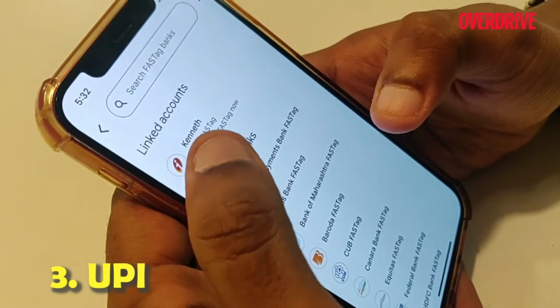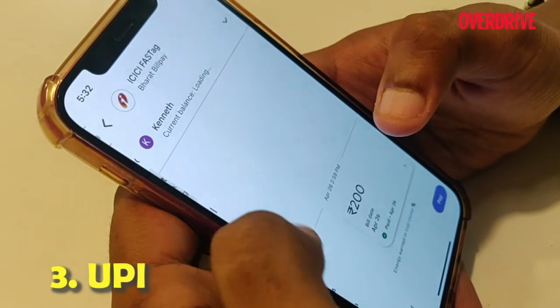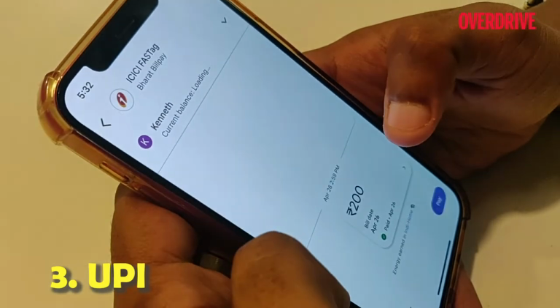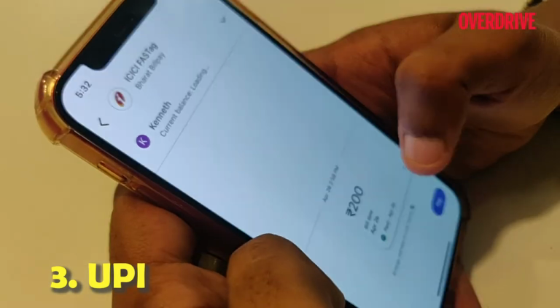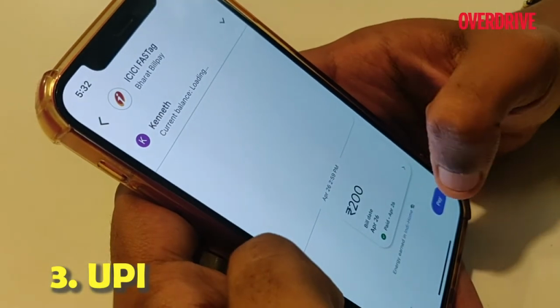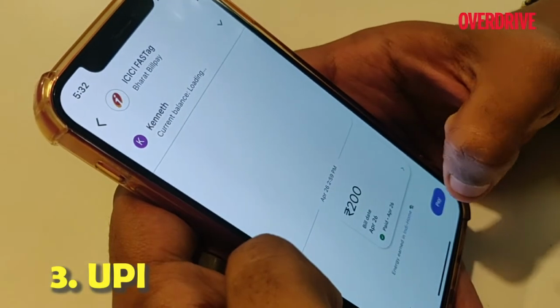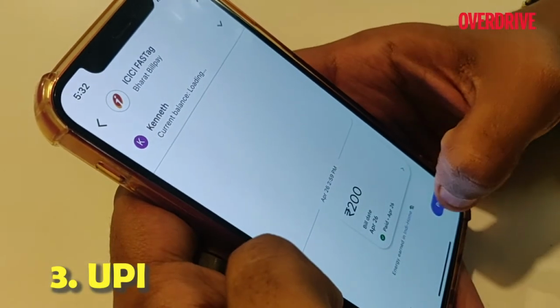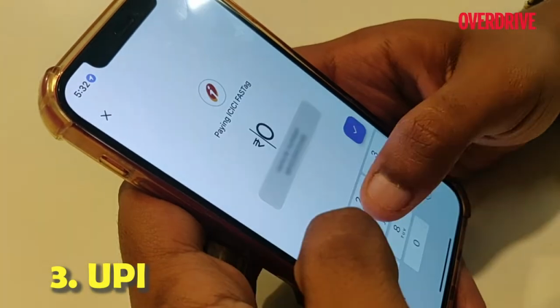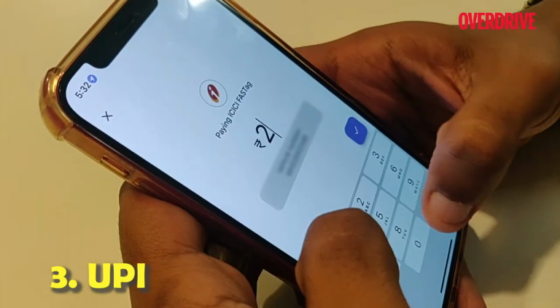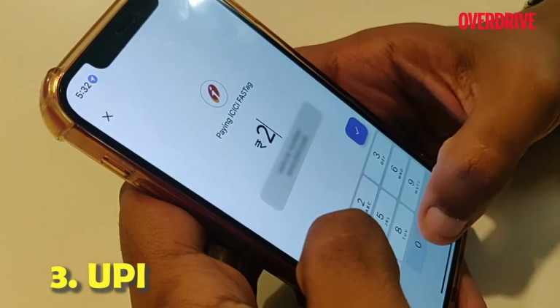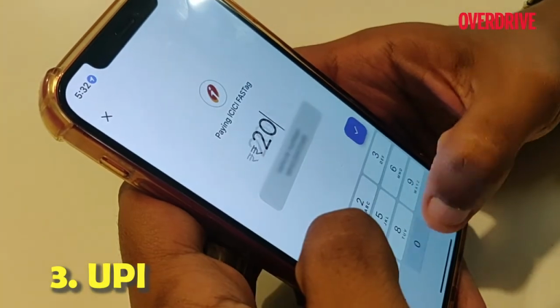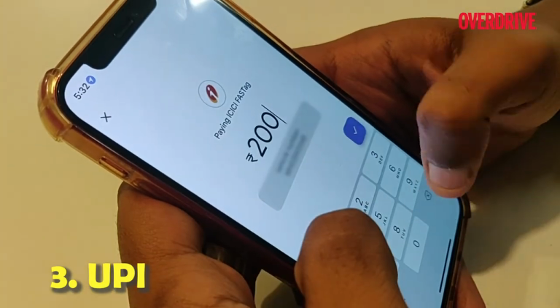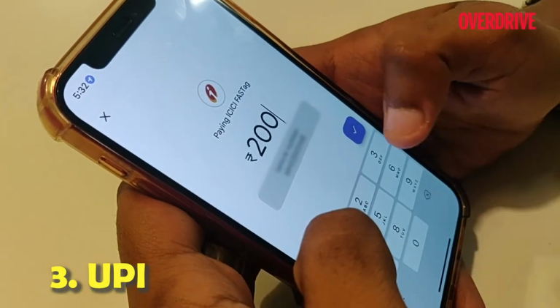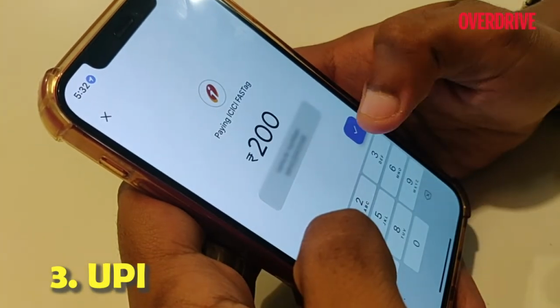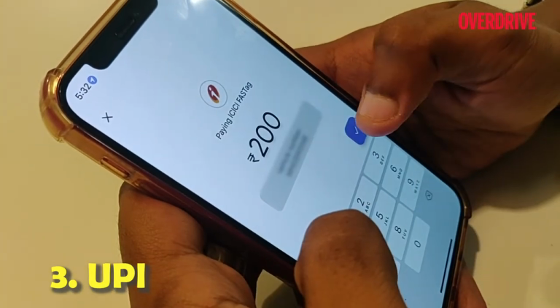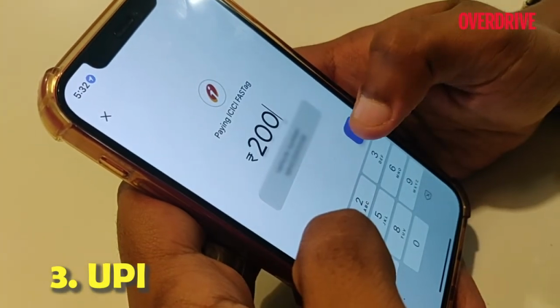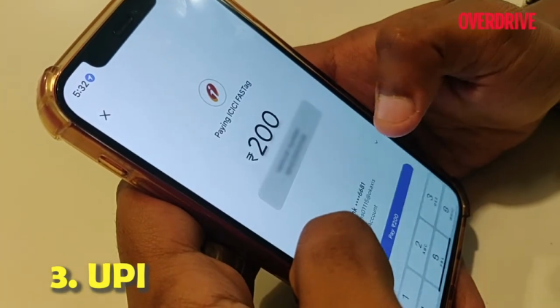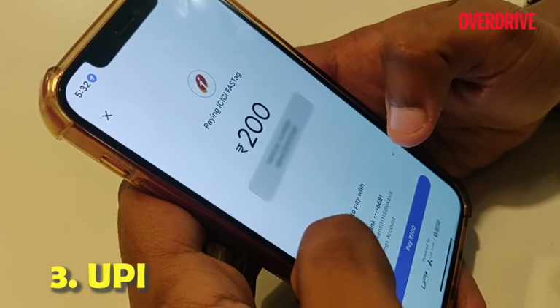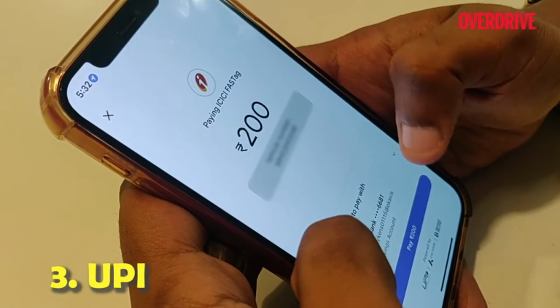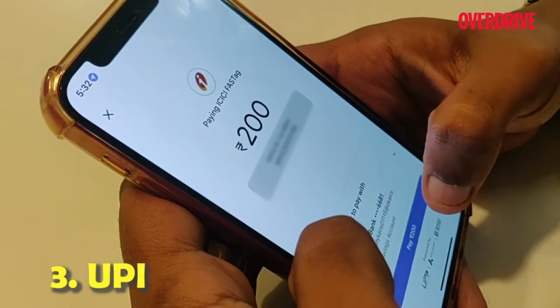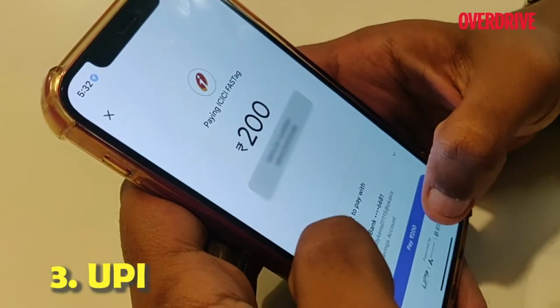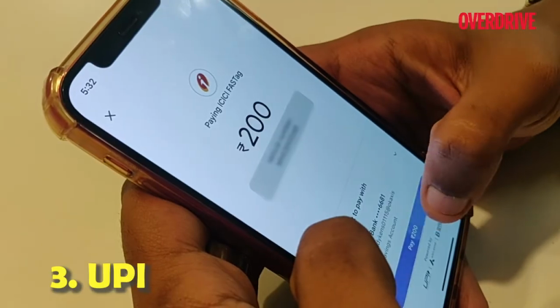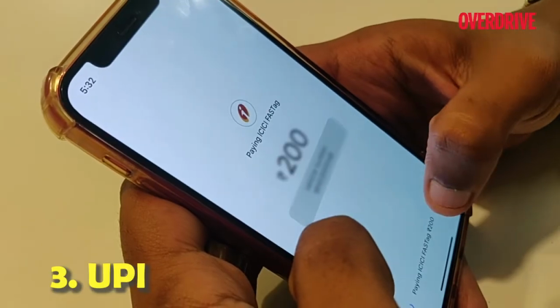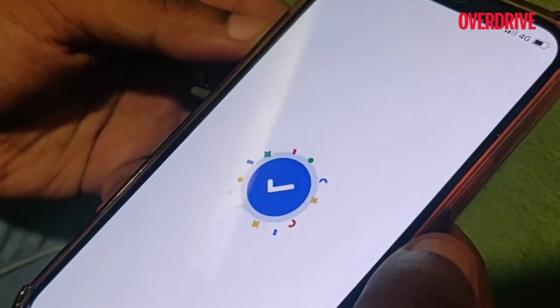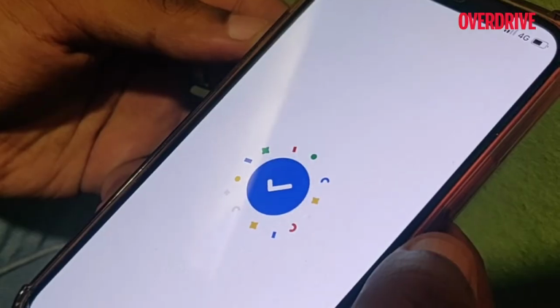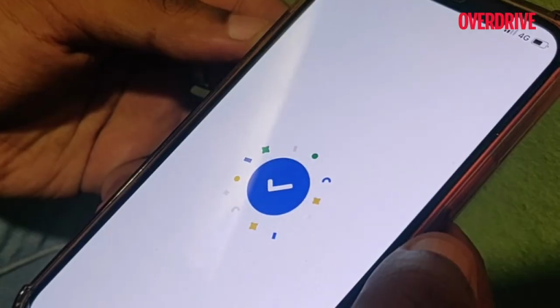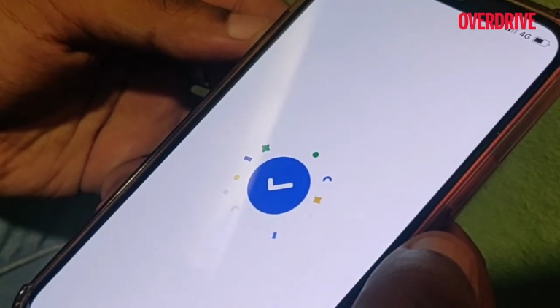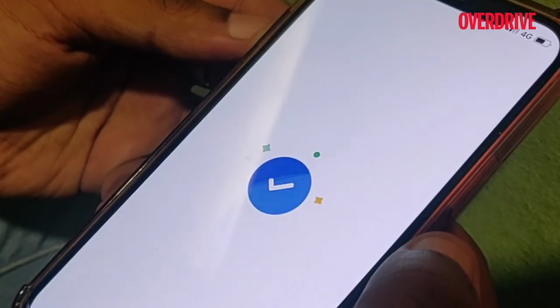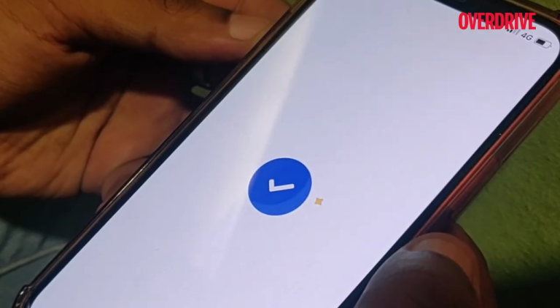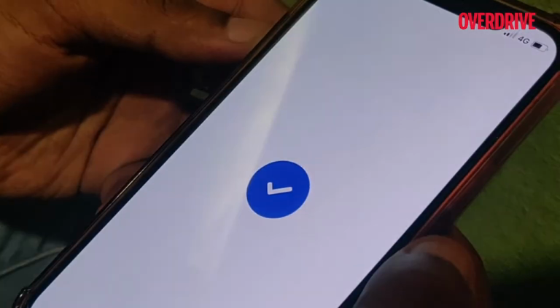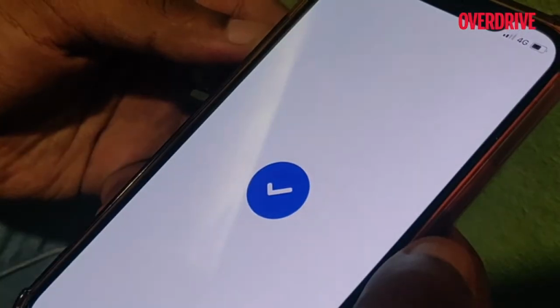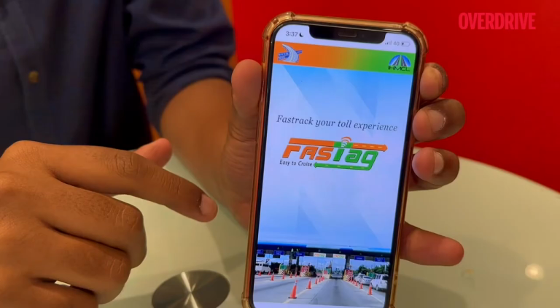Also keep in mind that you always need to have a security deposit of Rs. 200 in your account, and your maximum recharge can be up to Rs. 1 lakh.